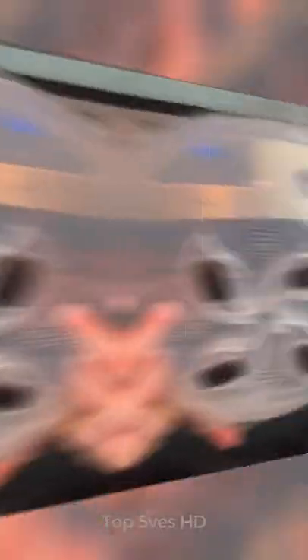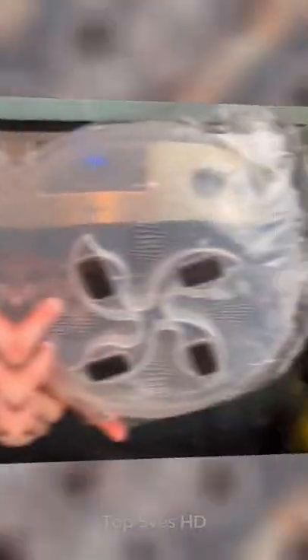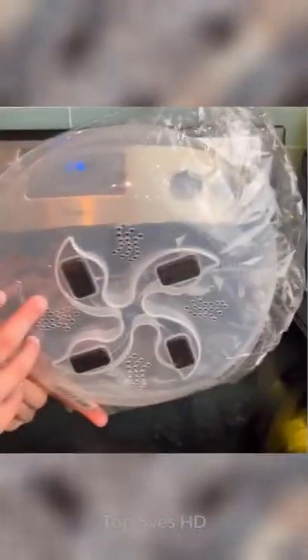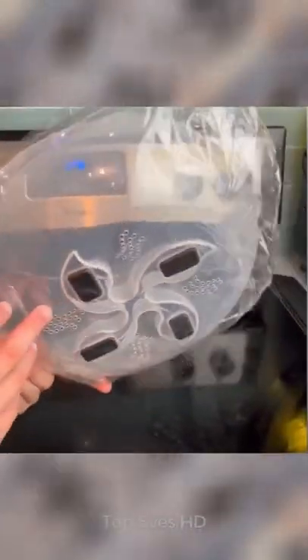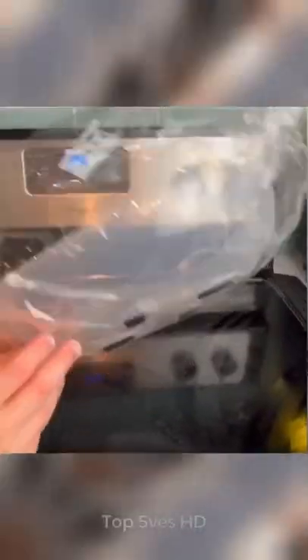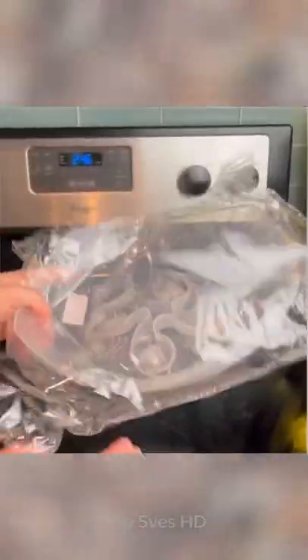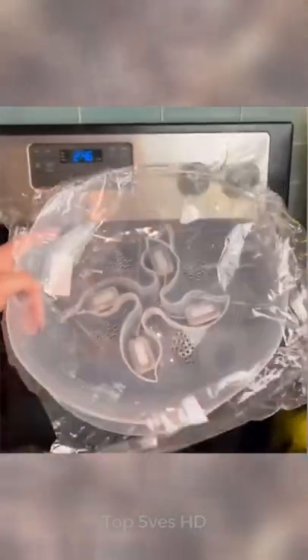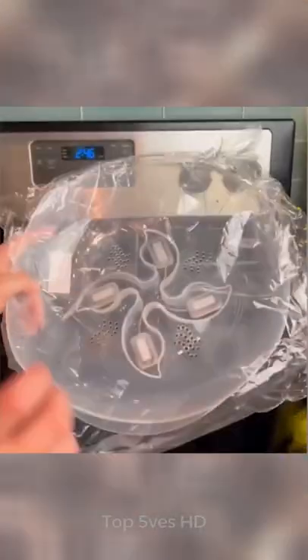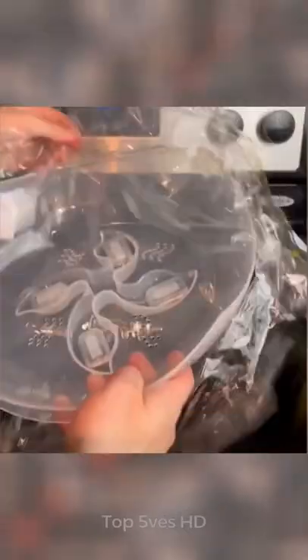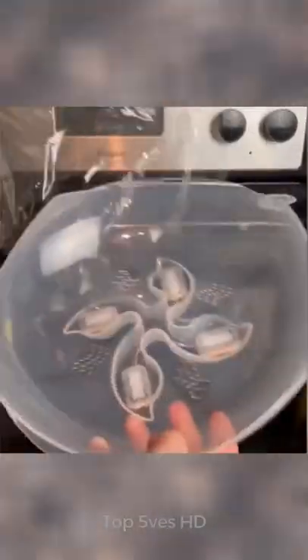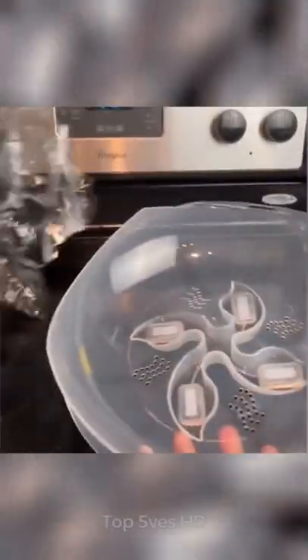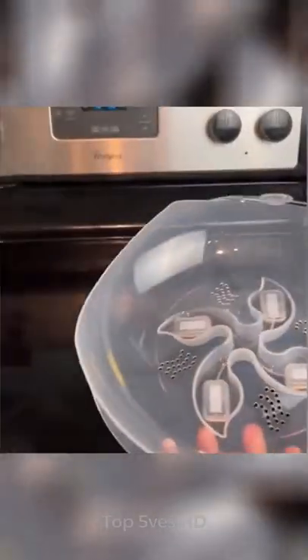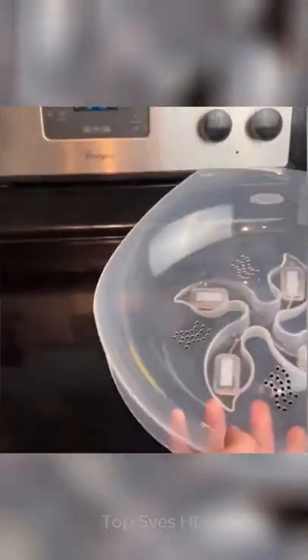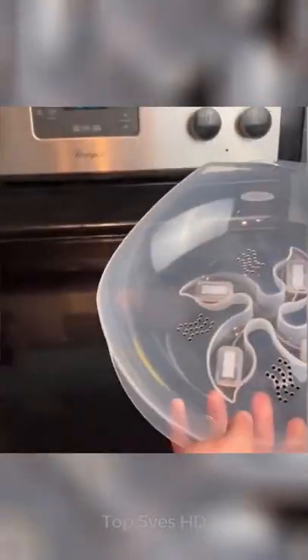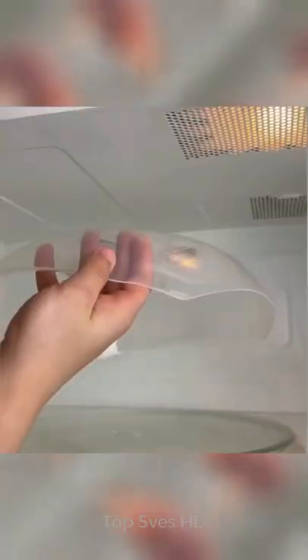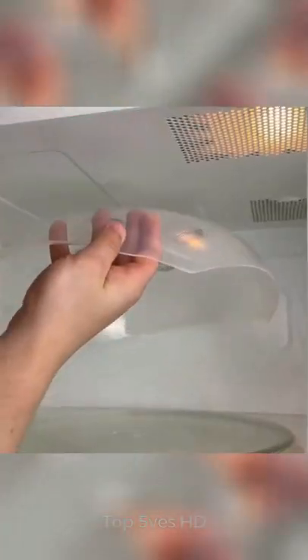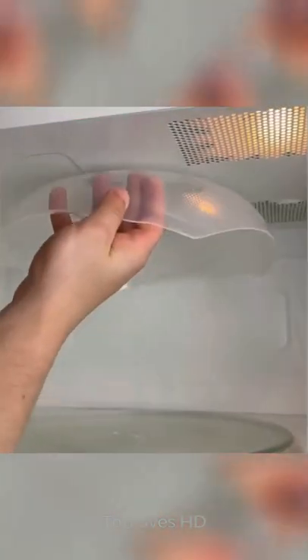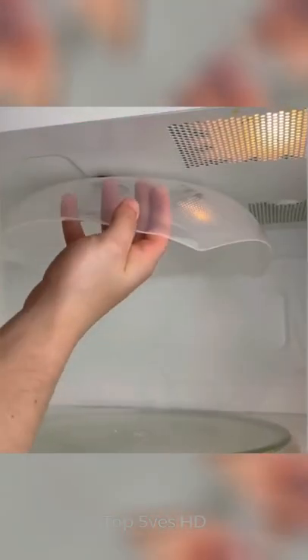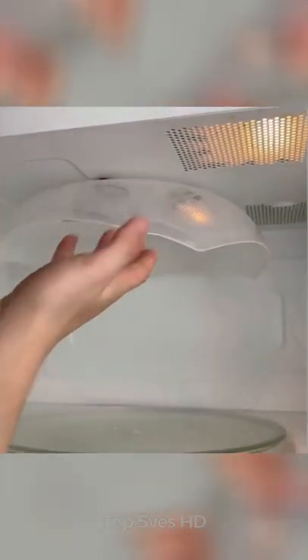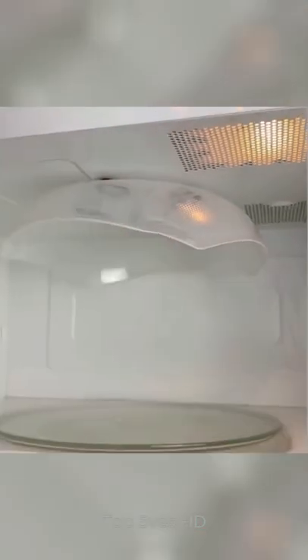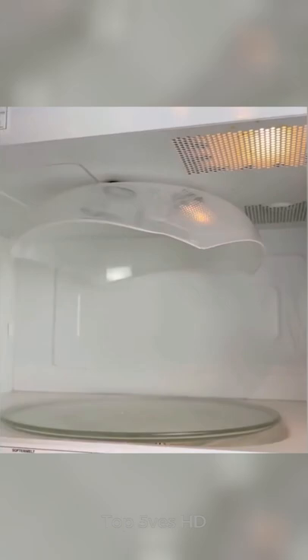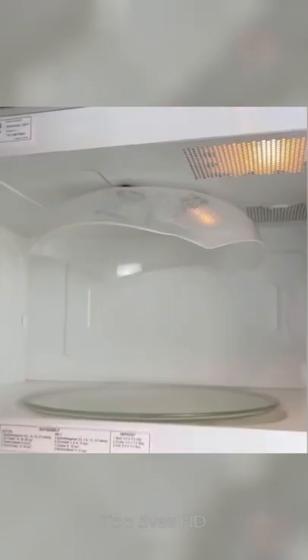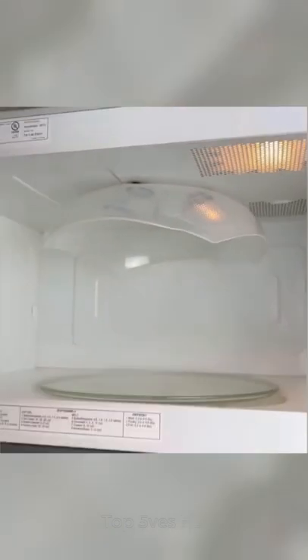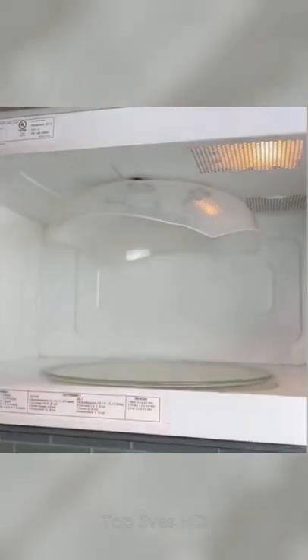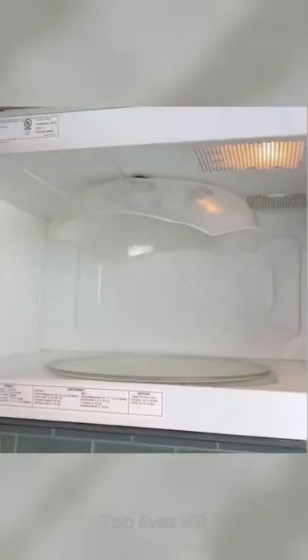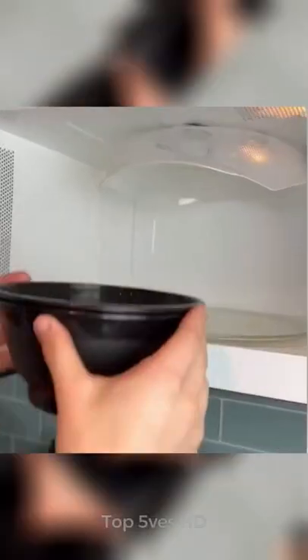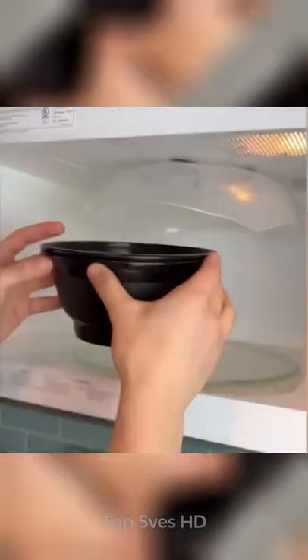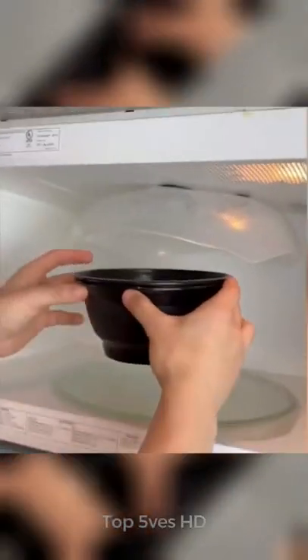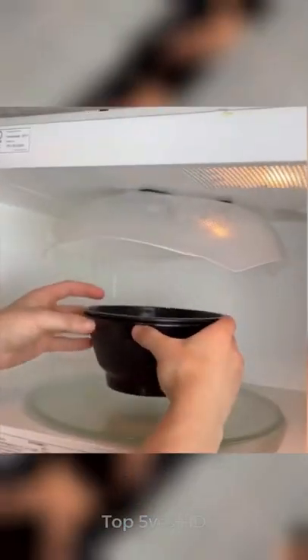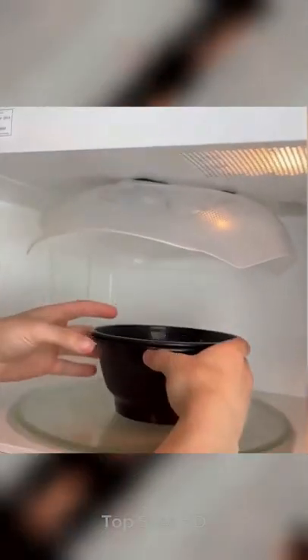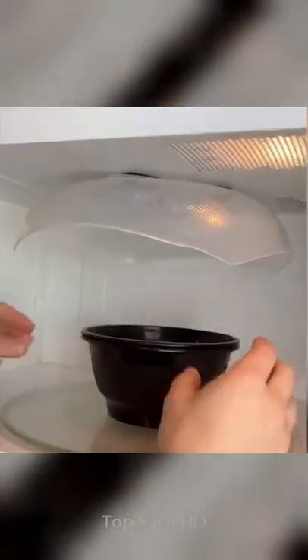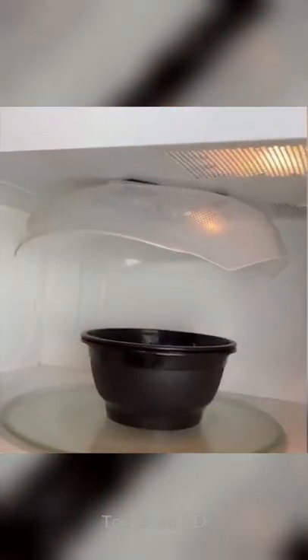The magnets on the microwave cover make it easy to store at hand without losing space.